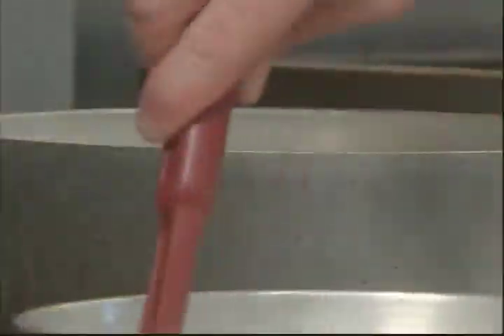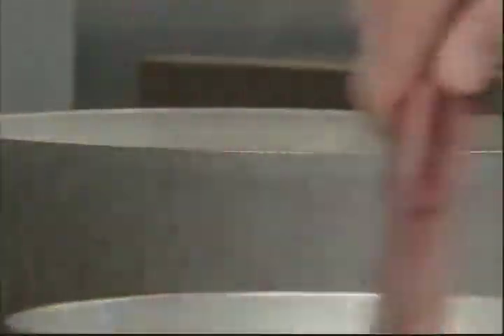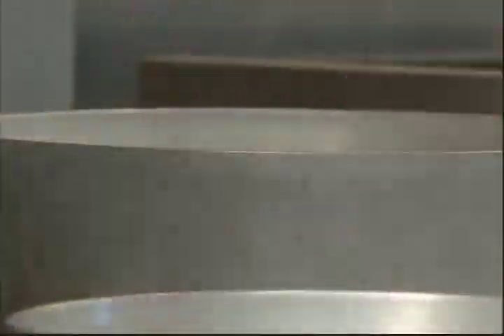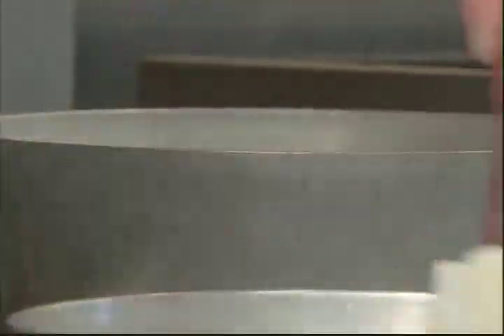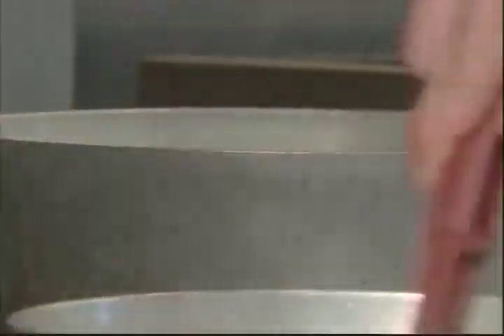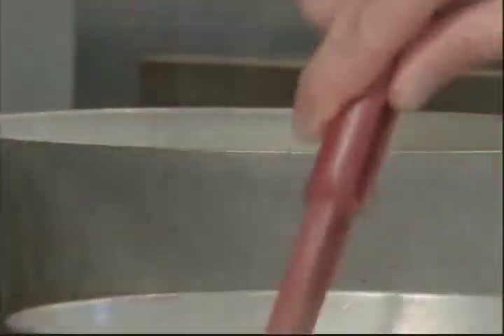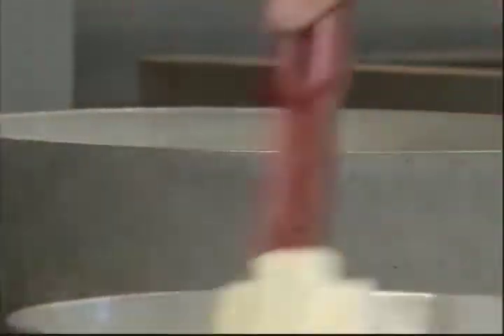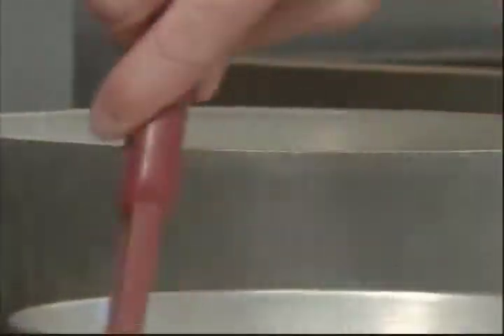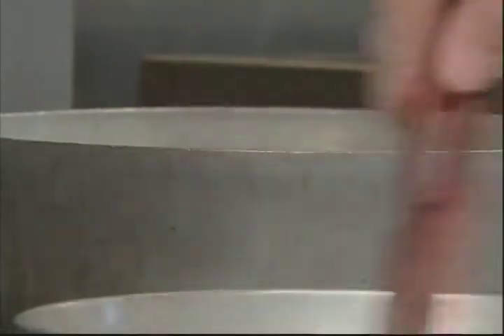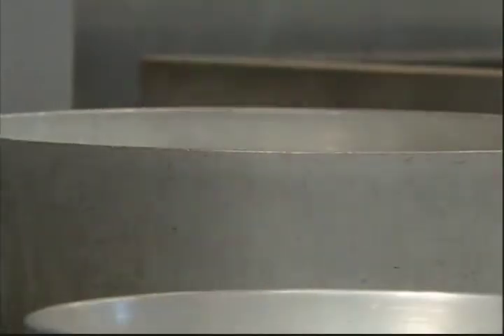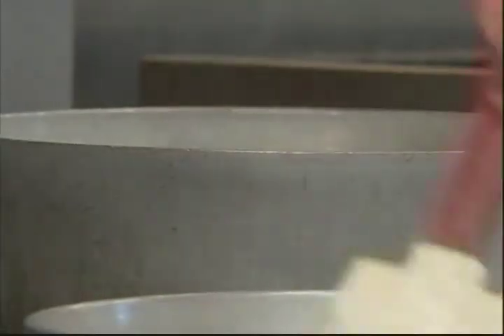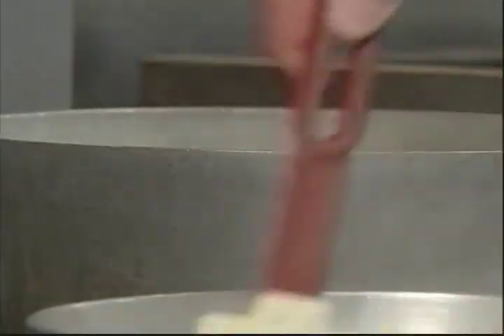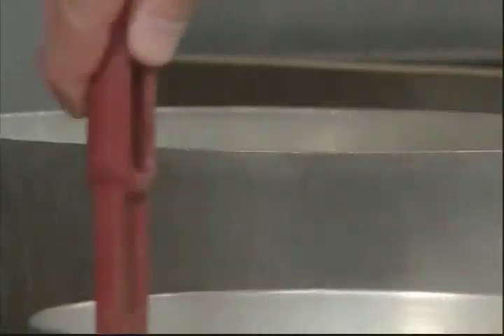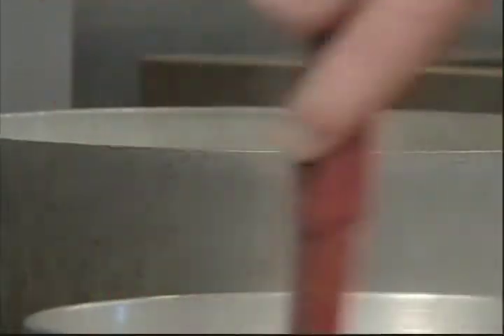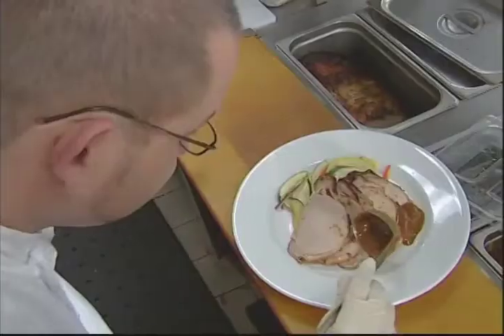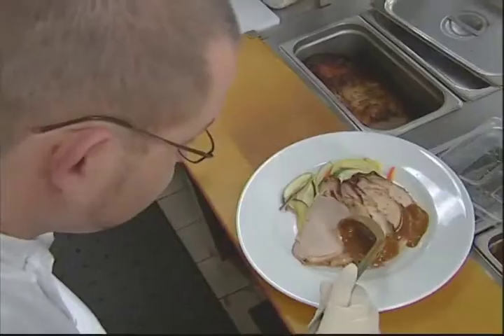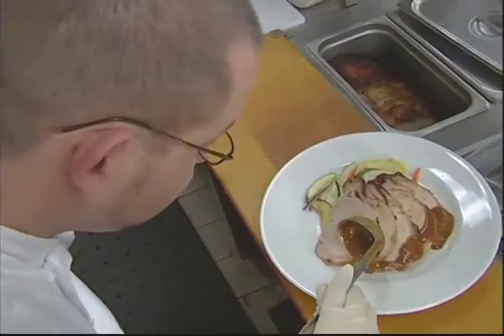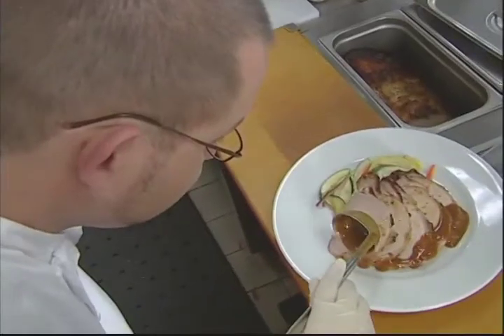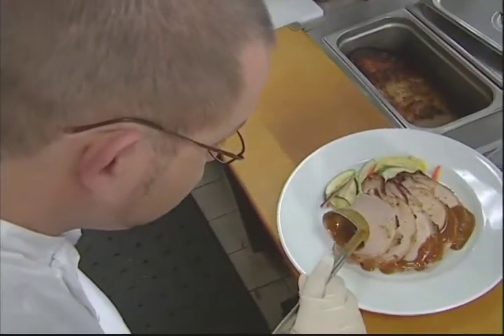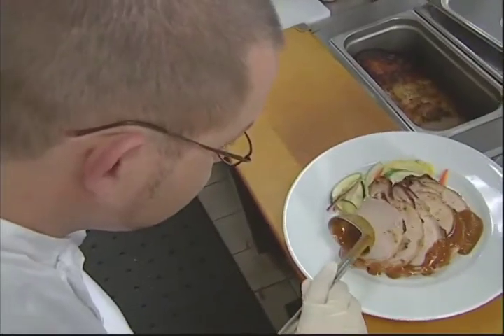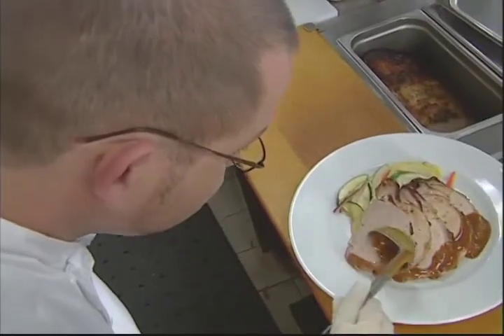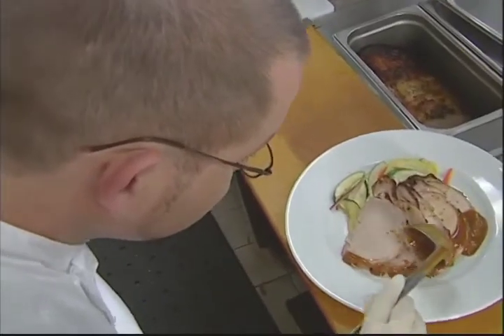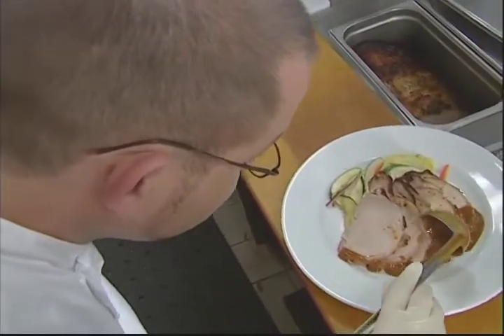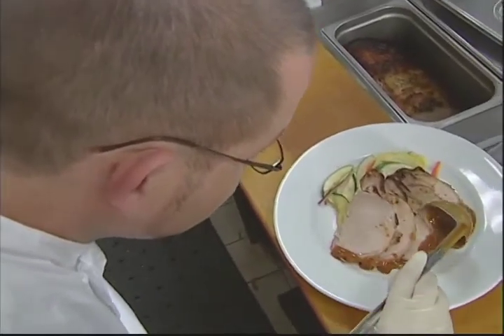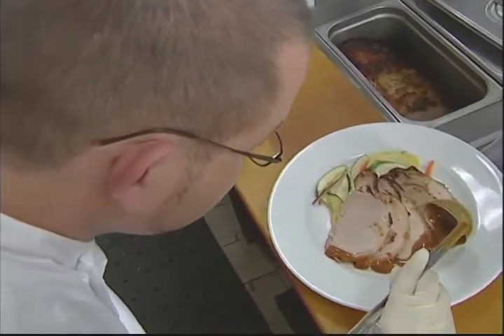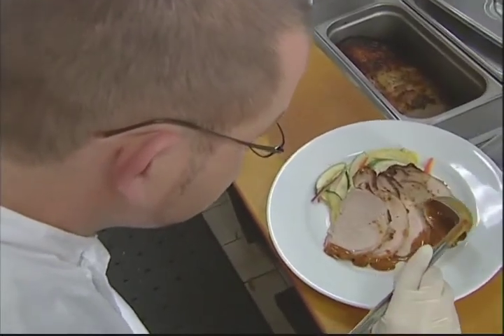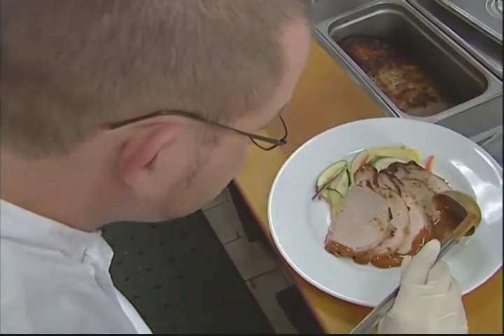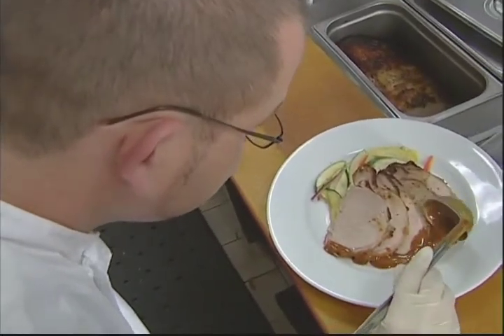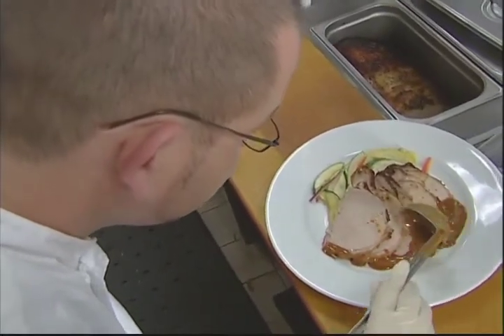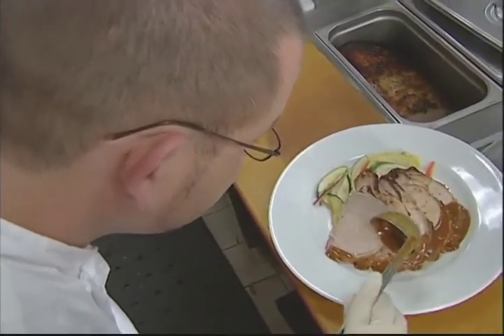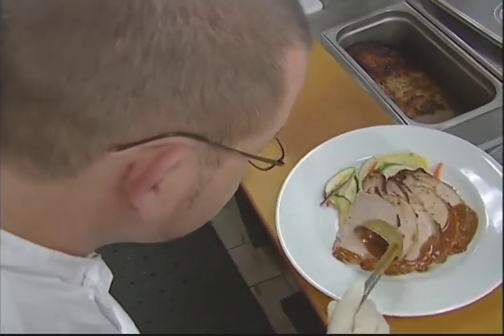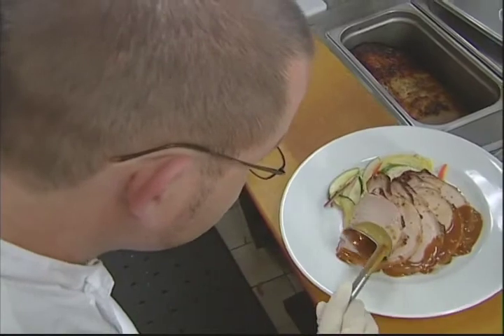Finally, sauce used for marinating should be discarded unless it's boiled before applying to cooked meat, fish, or poultry.